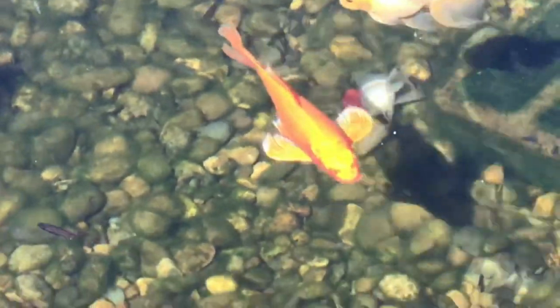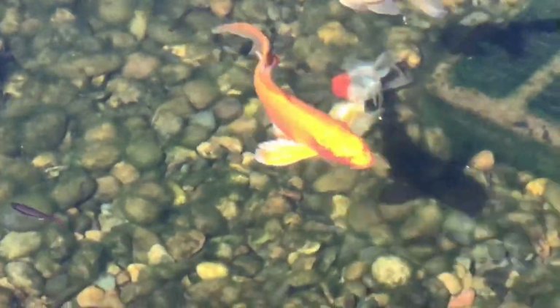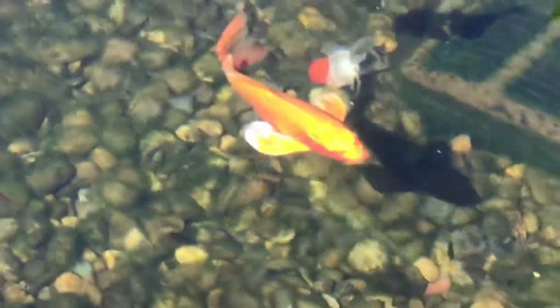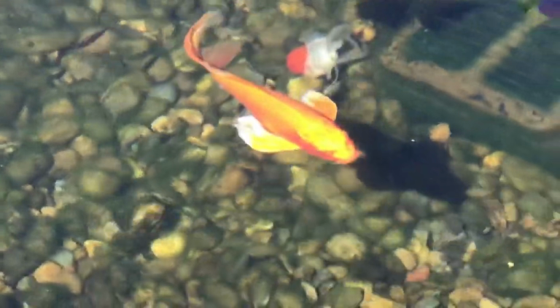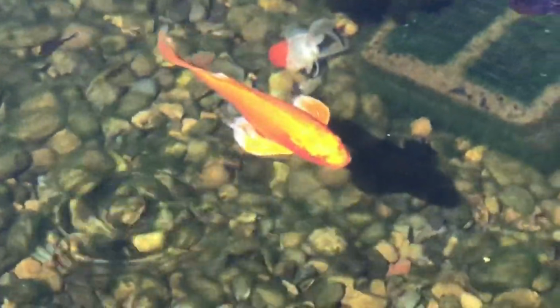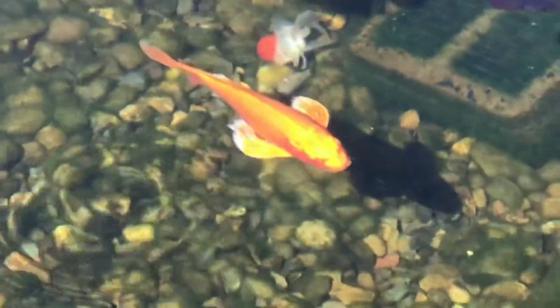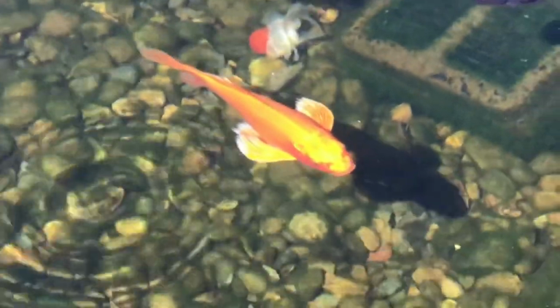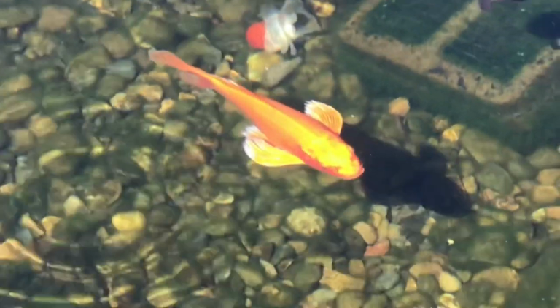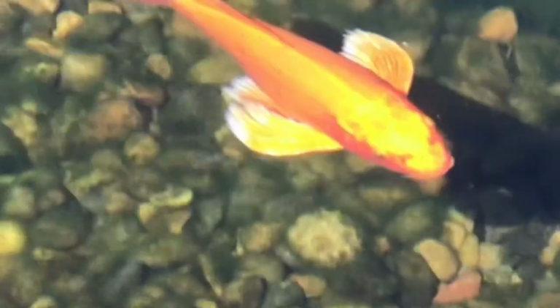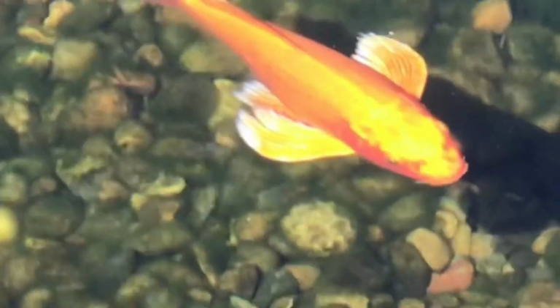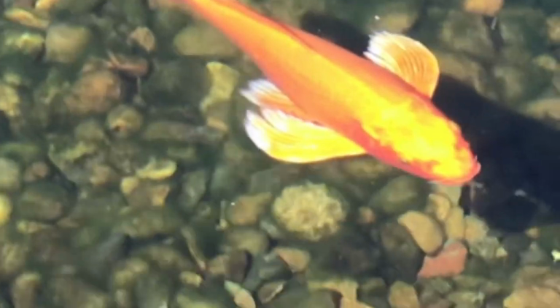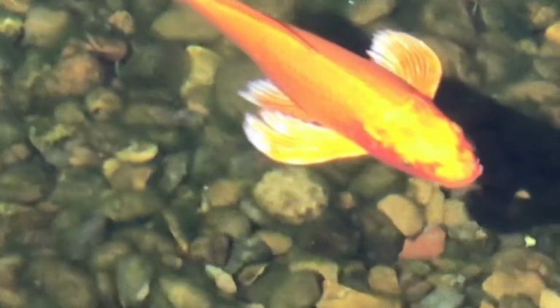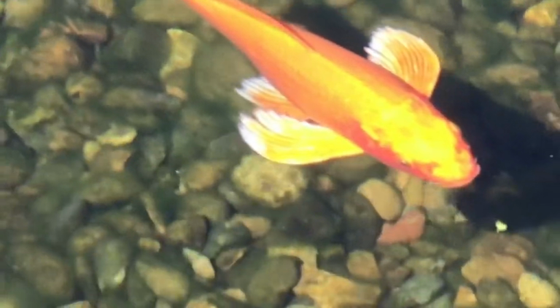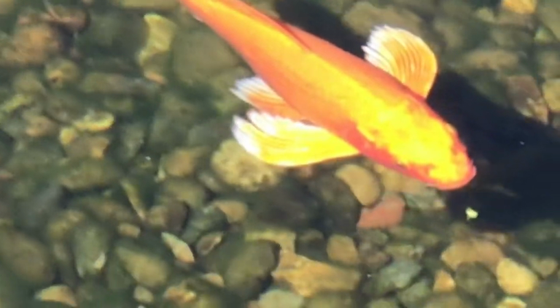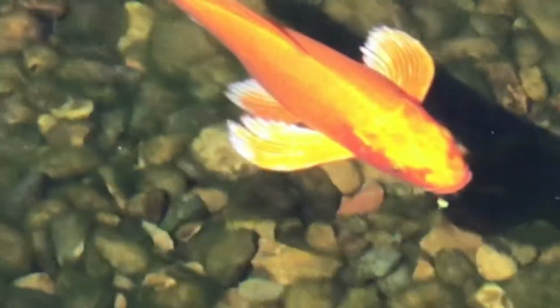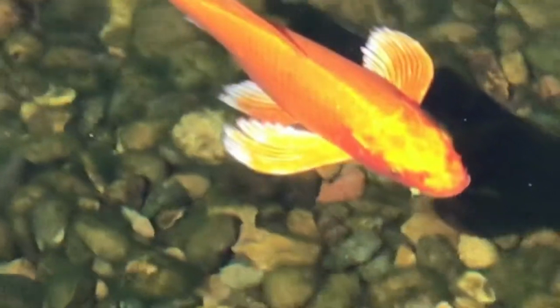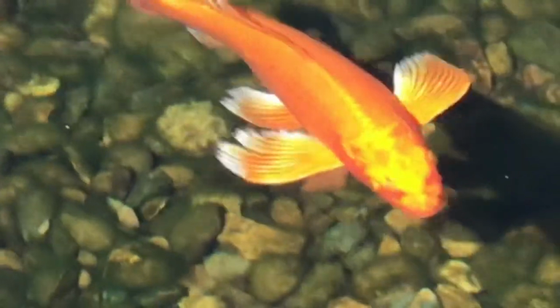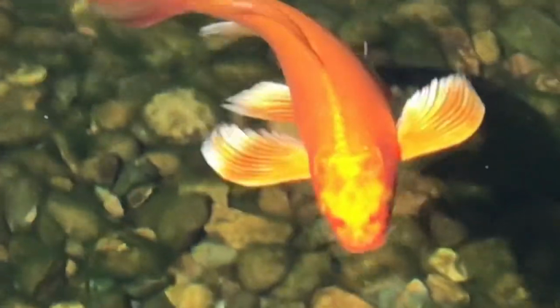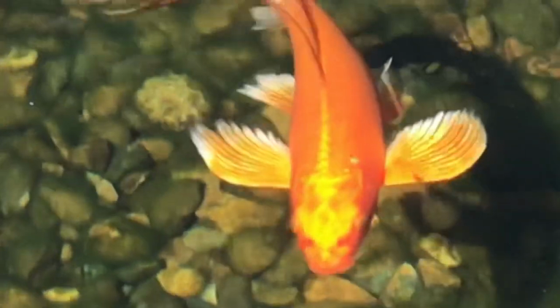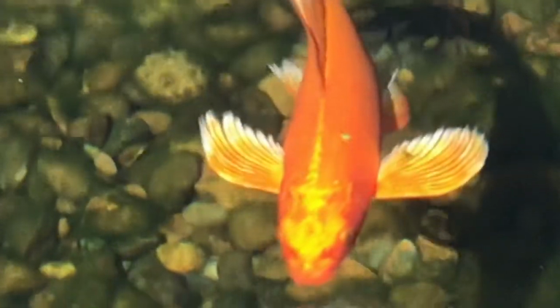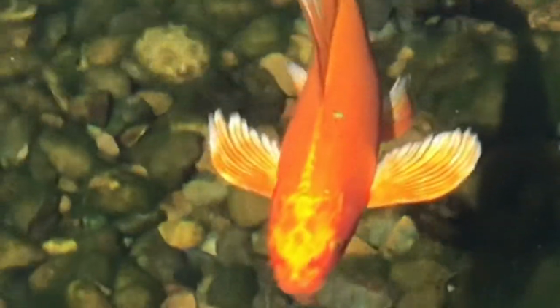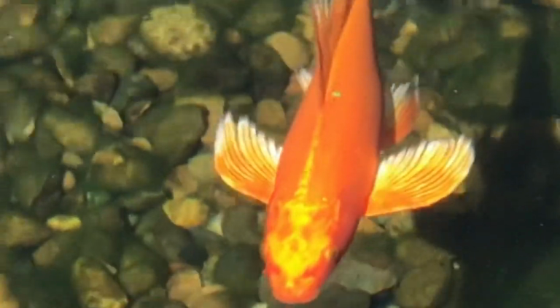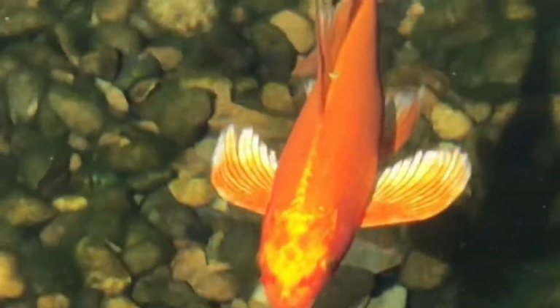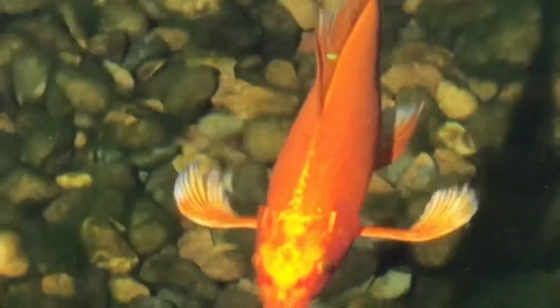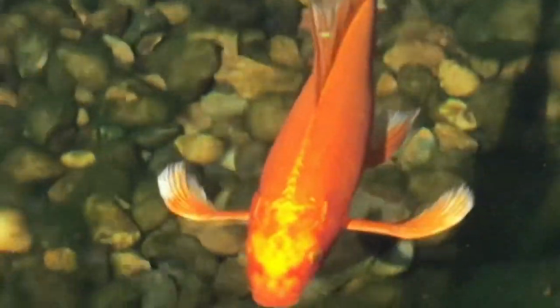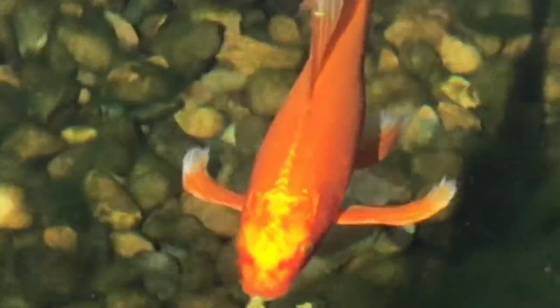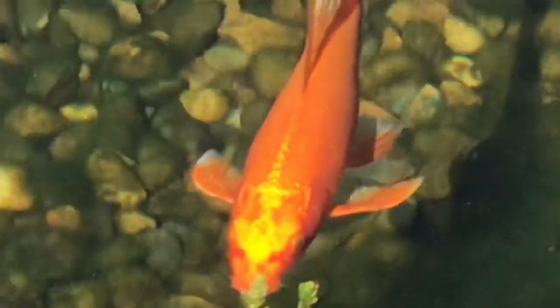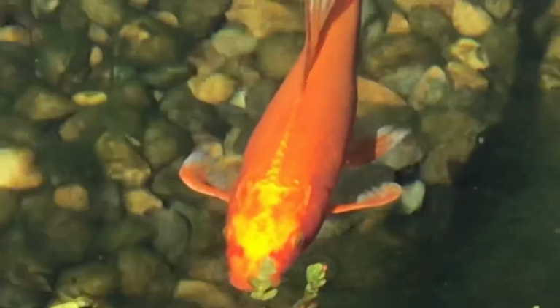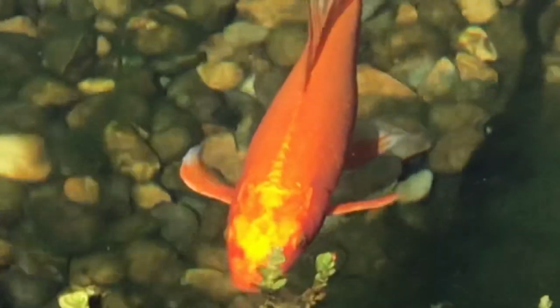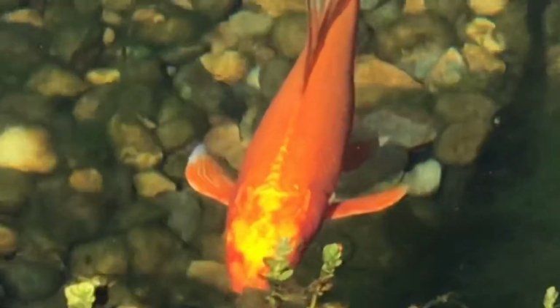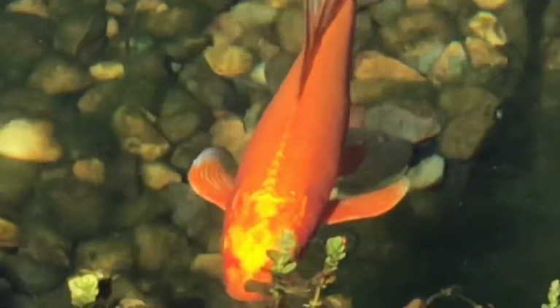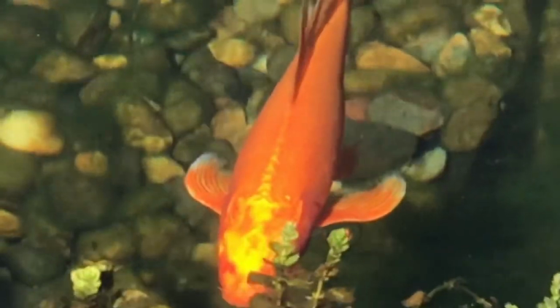Look at that orange — almost a ginrin kind of vibe, right? Beautiful.